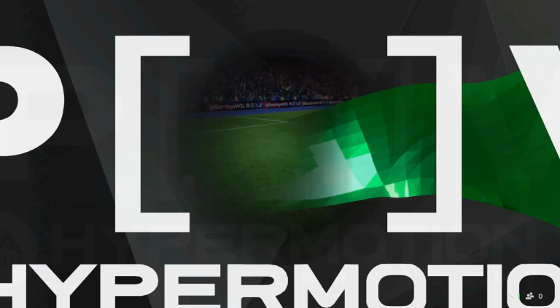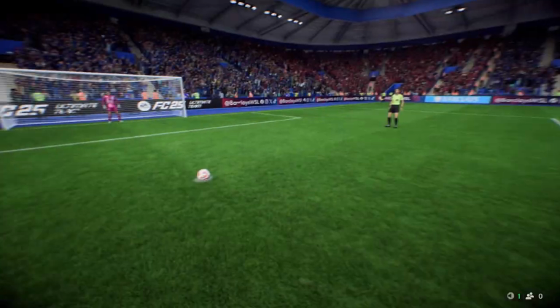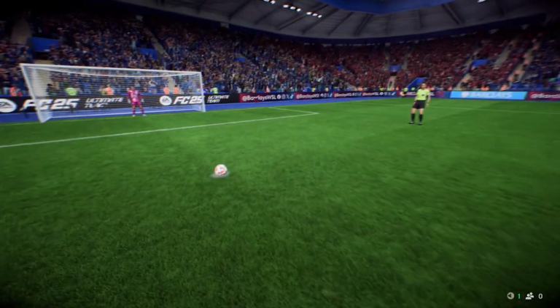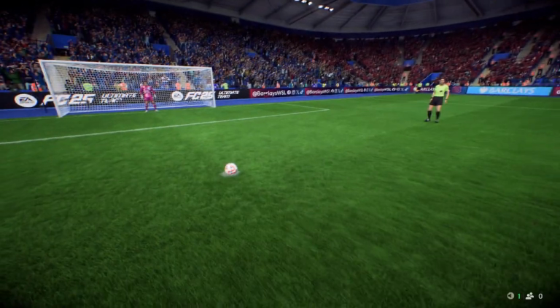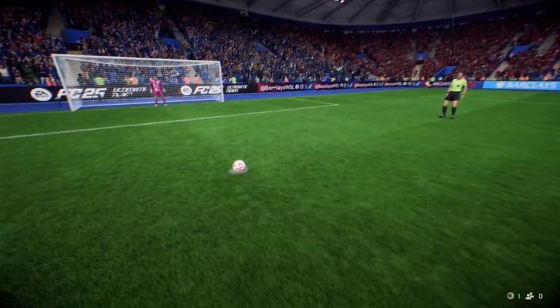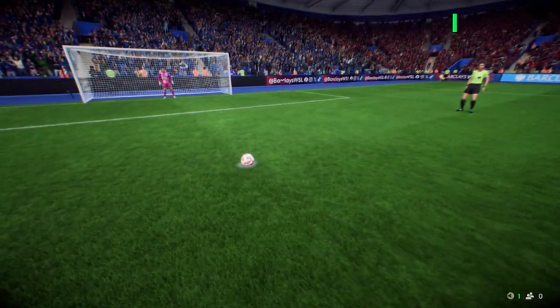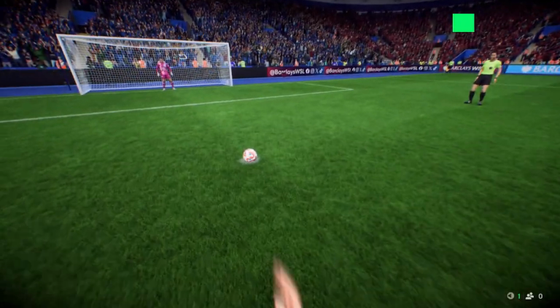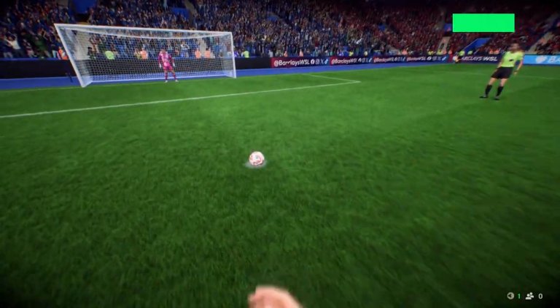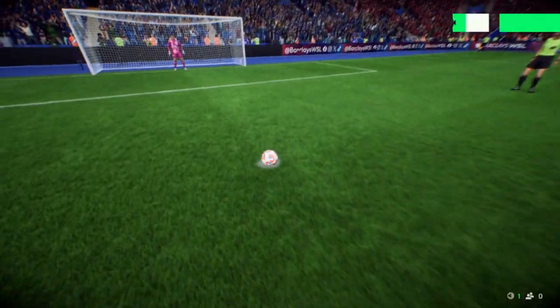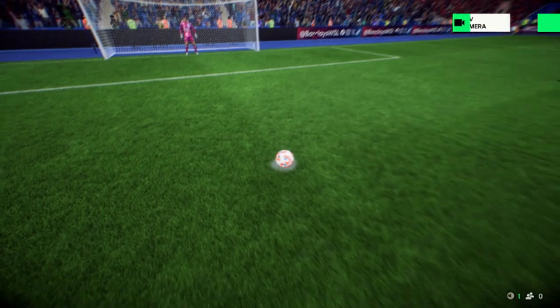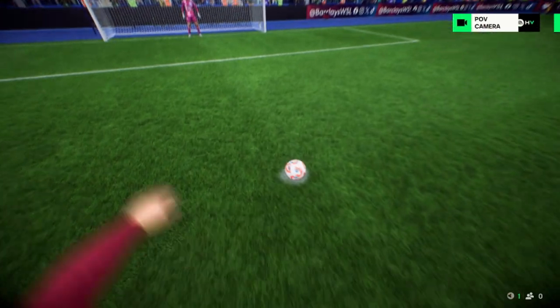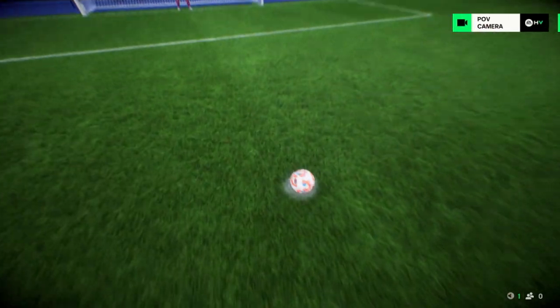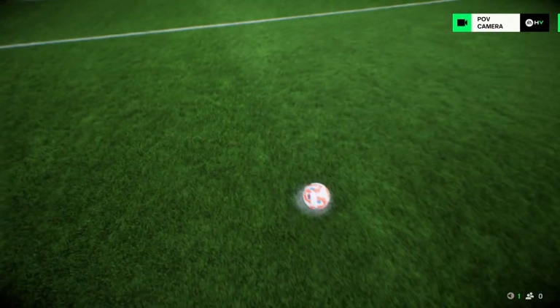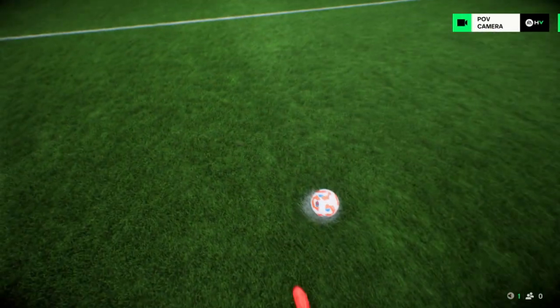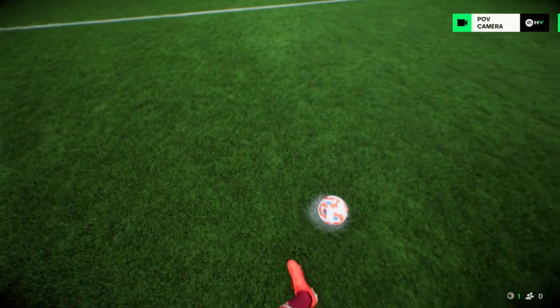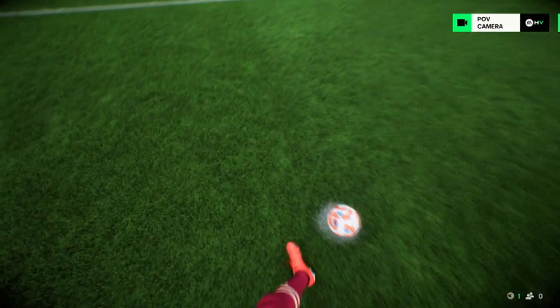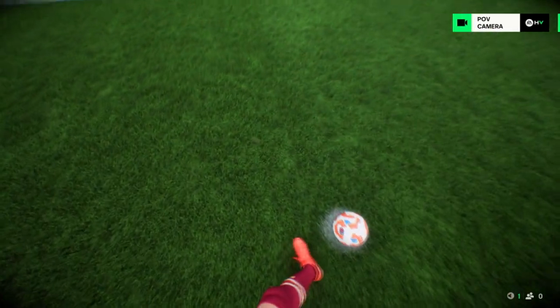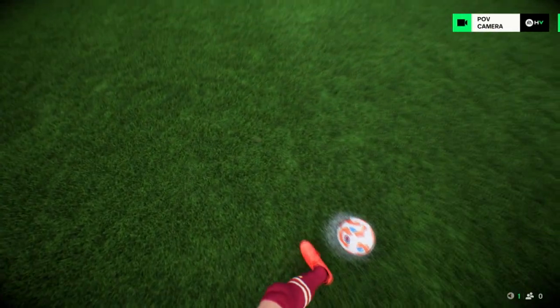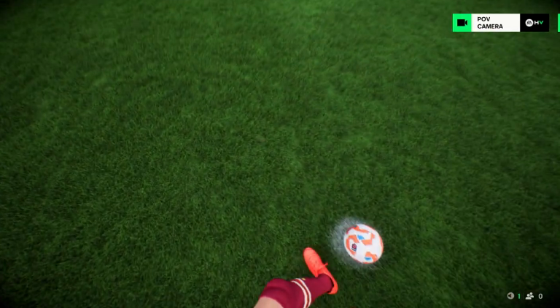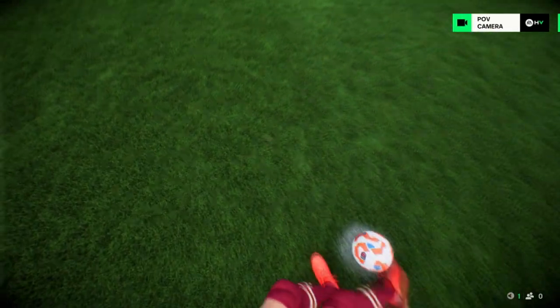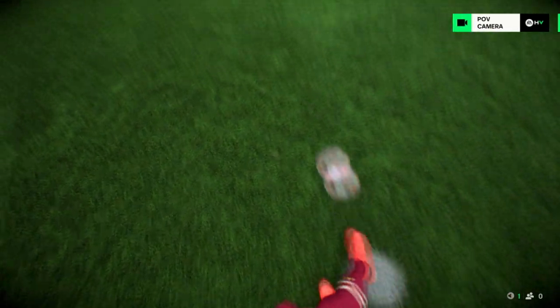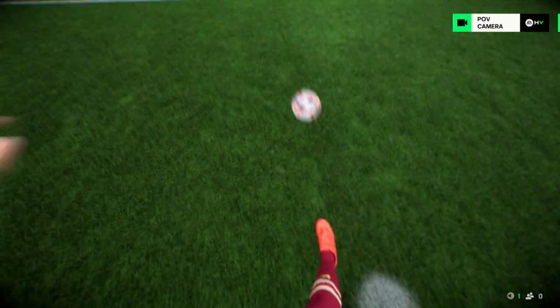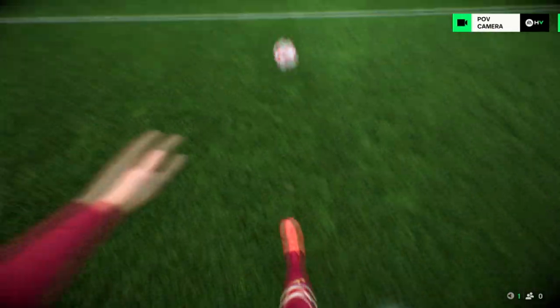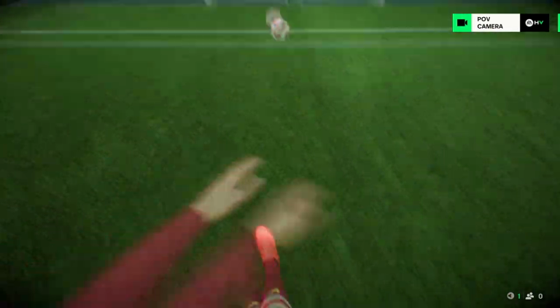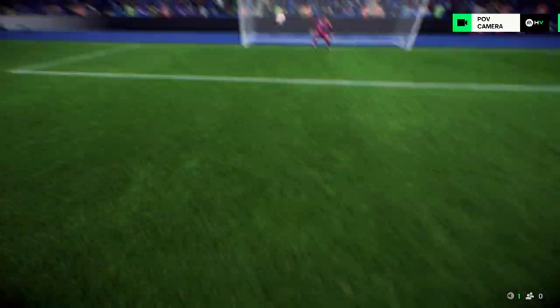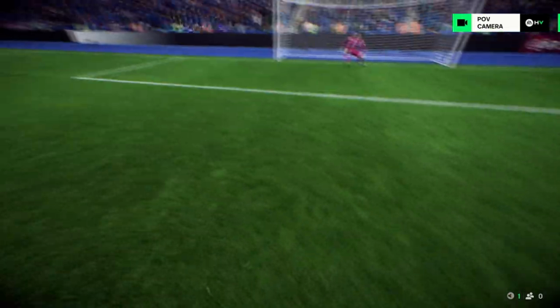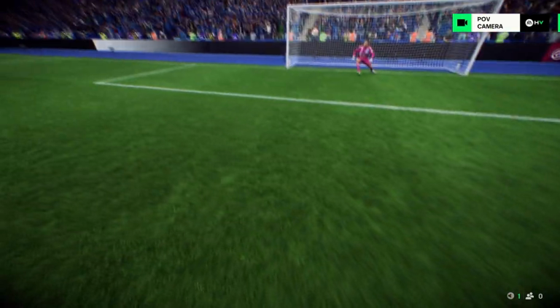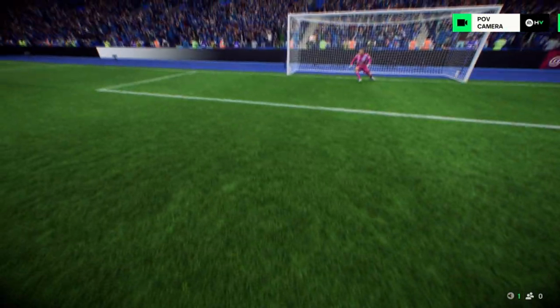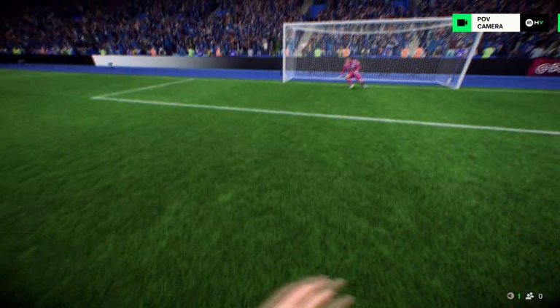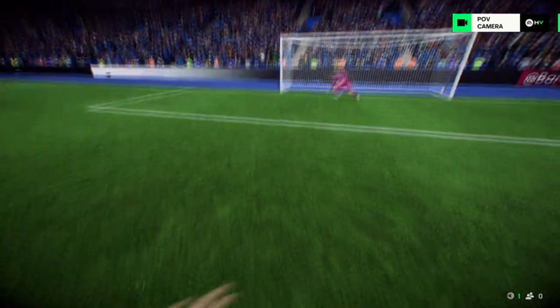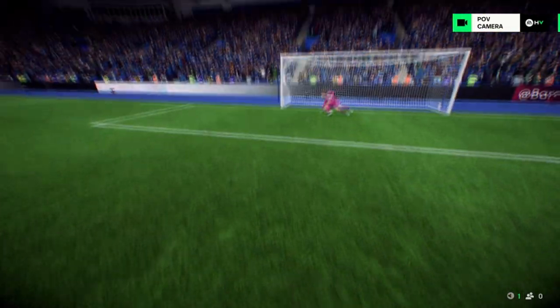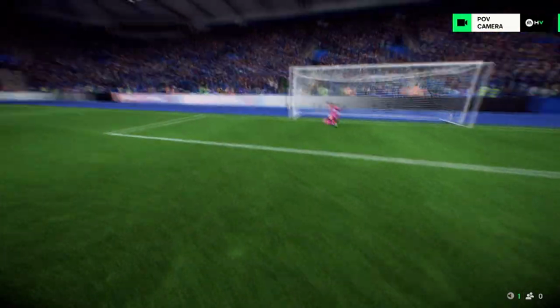Here it is again. She goes the right way but she can't get anything on it. It's the height that beats her in the end.